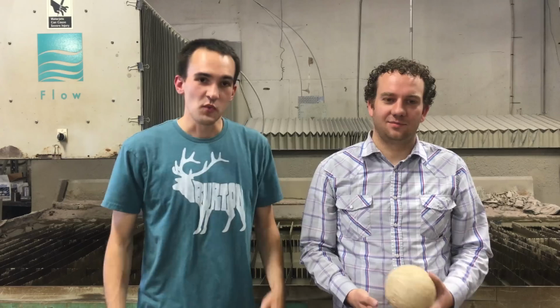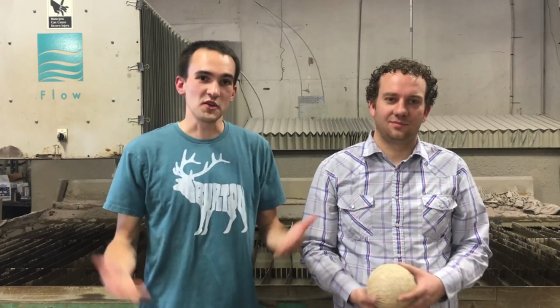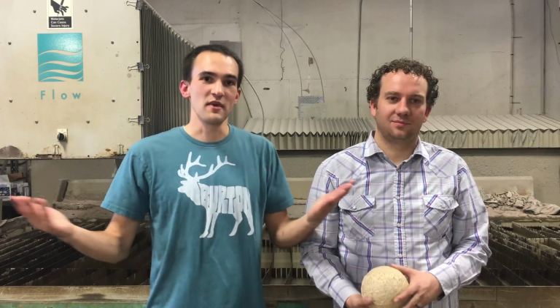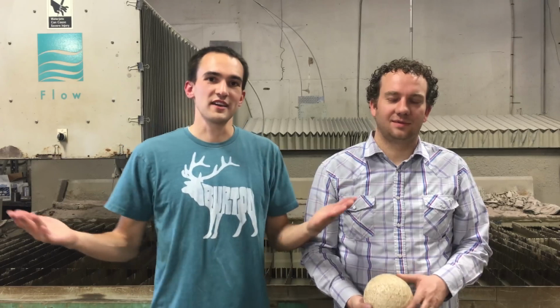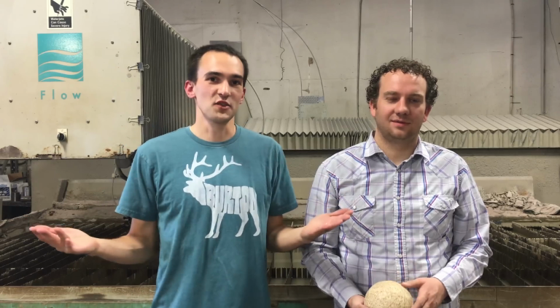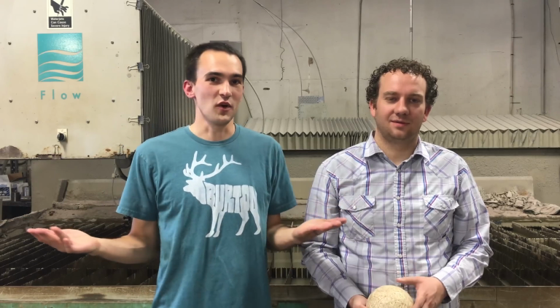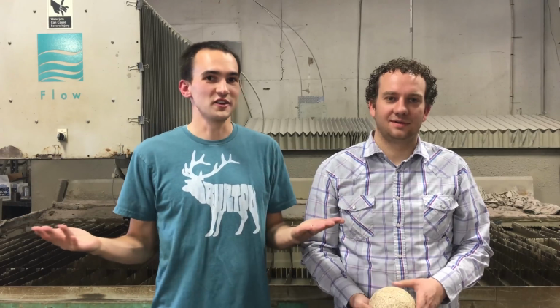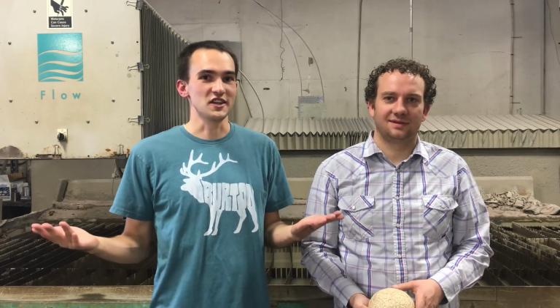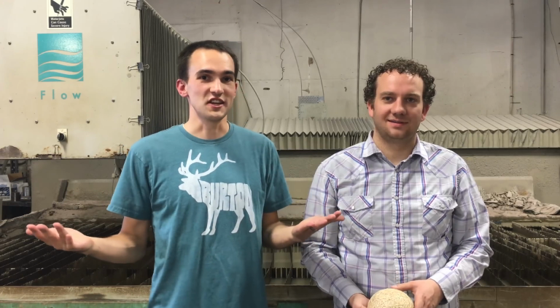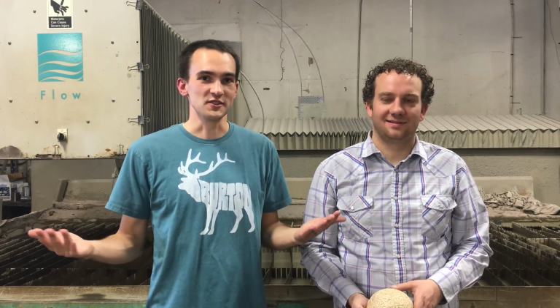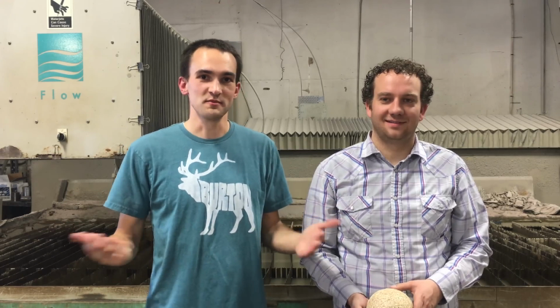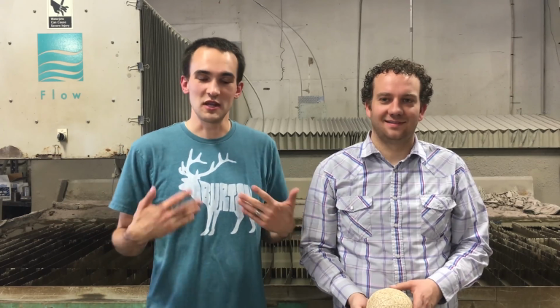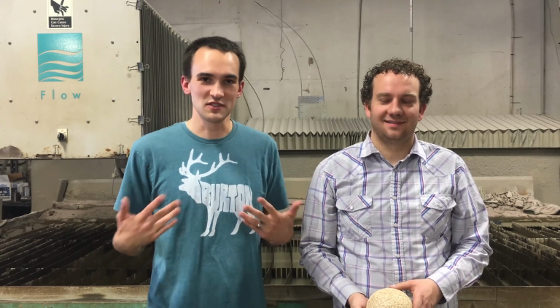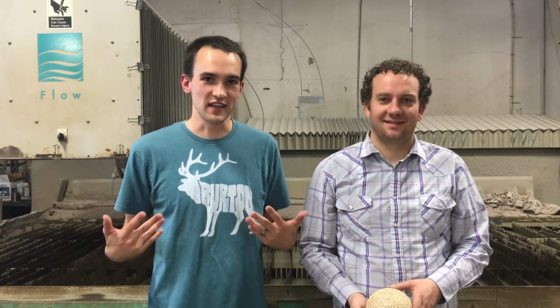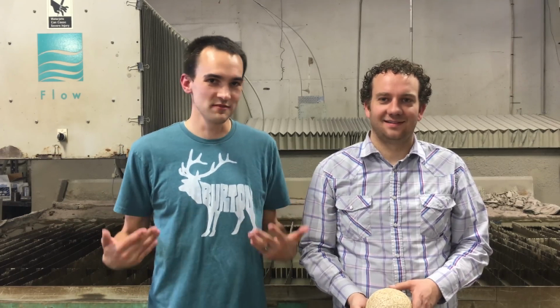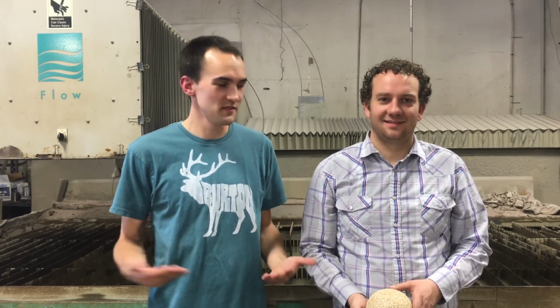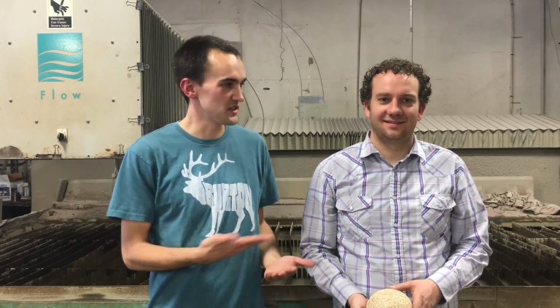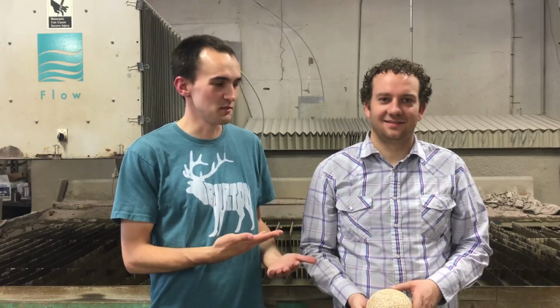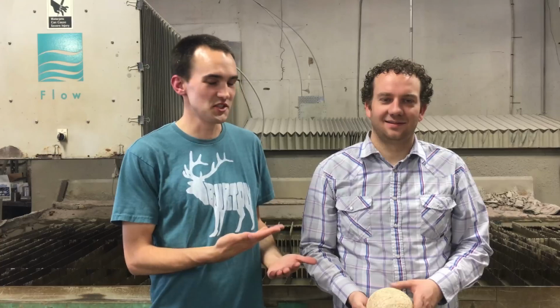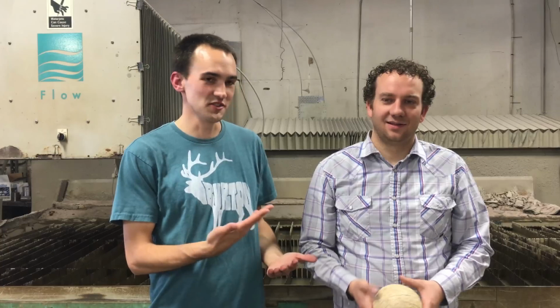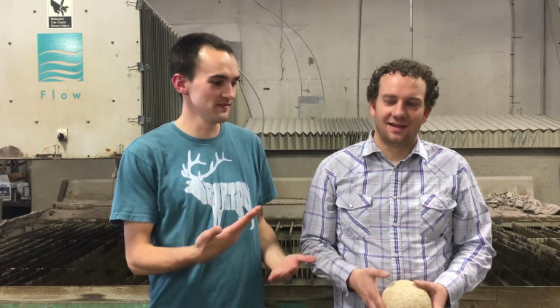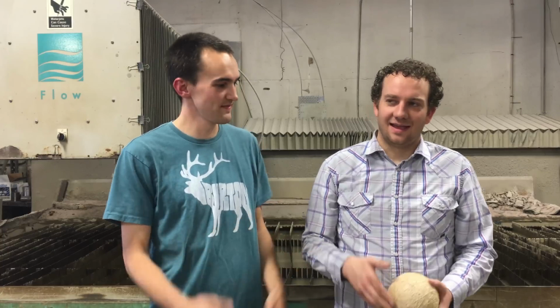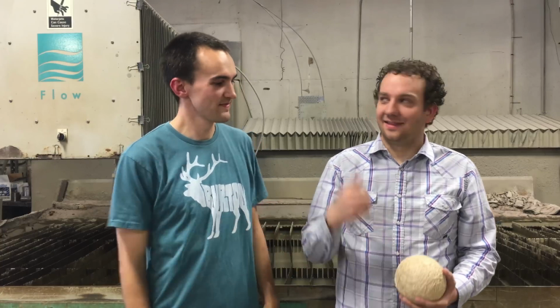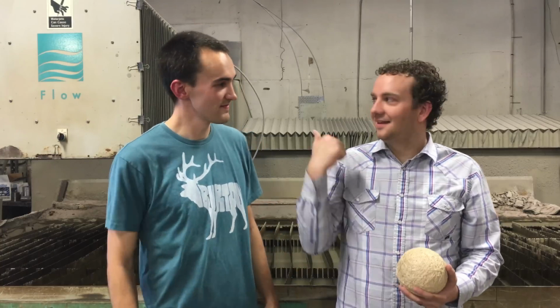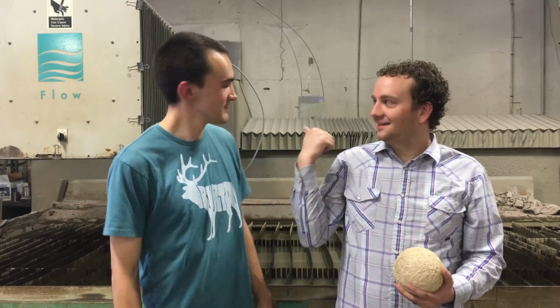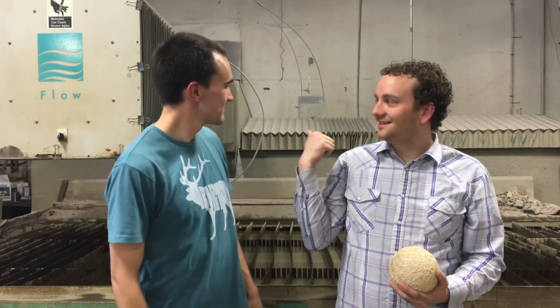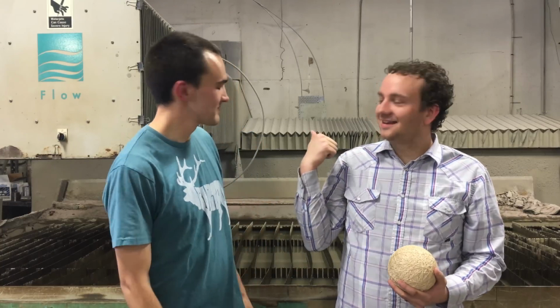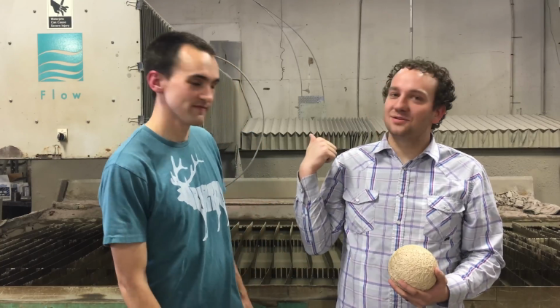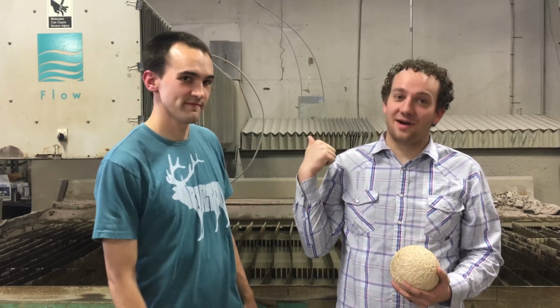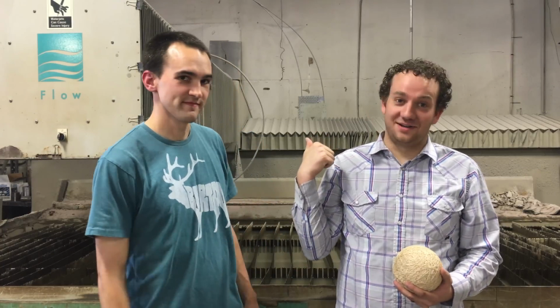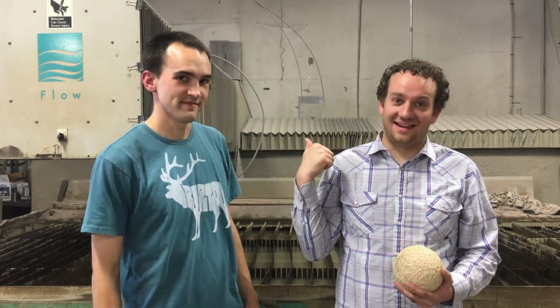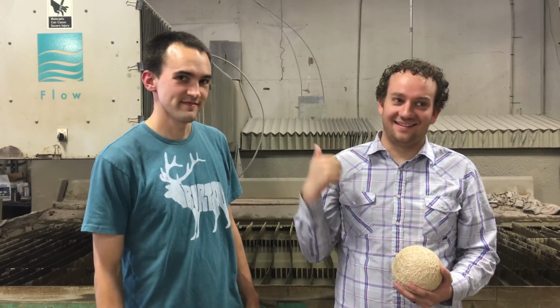Welcome back to the WaterJet channel. My name is Dan, this is Mitchell, and this is the WaterJet.